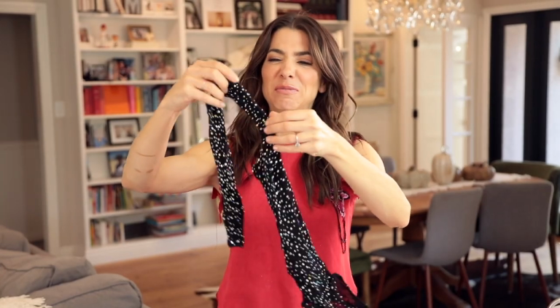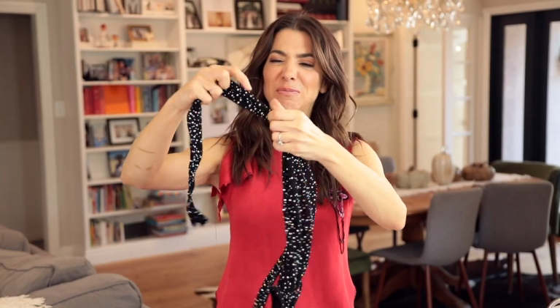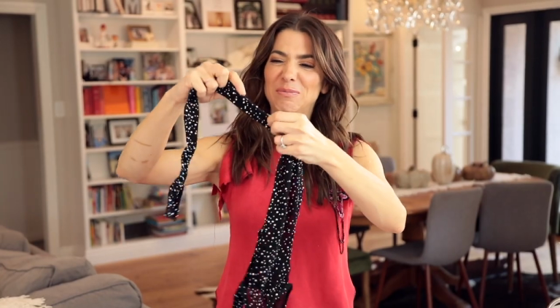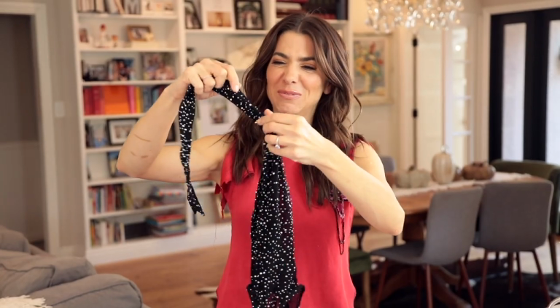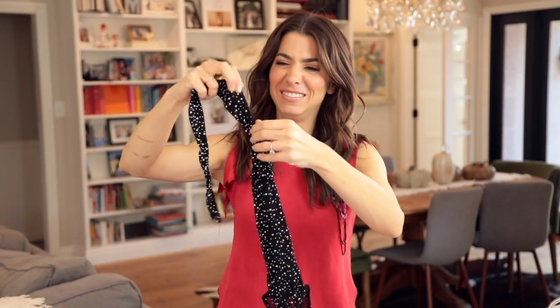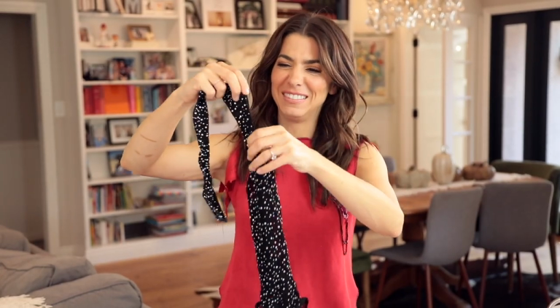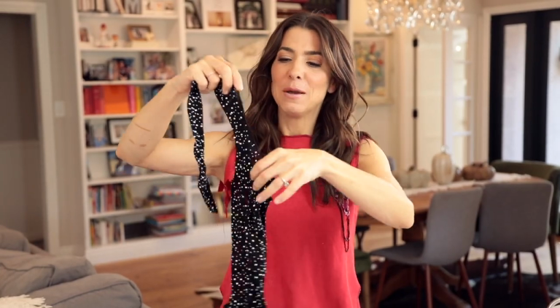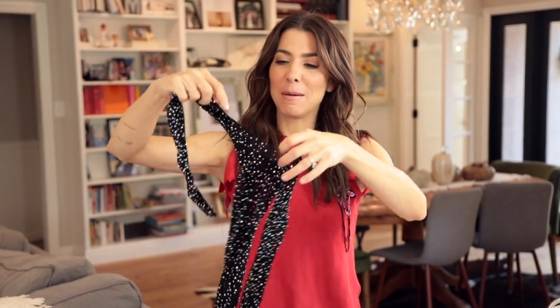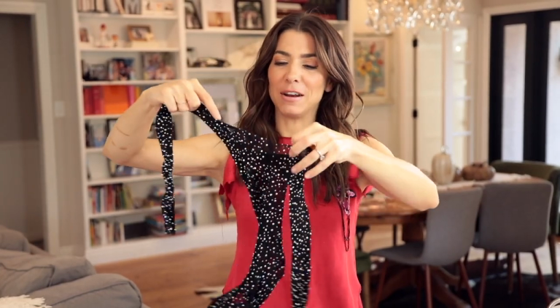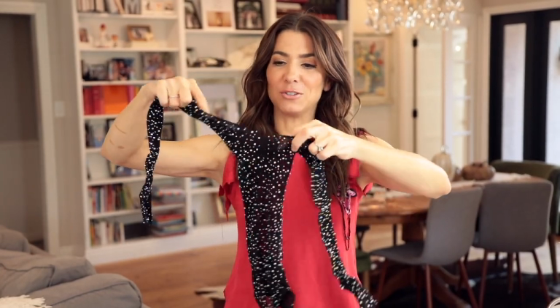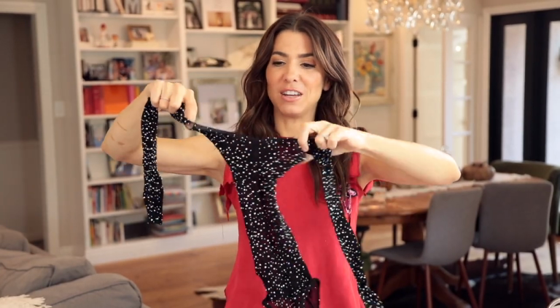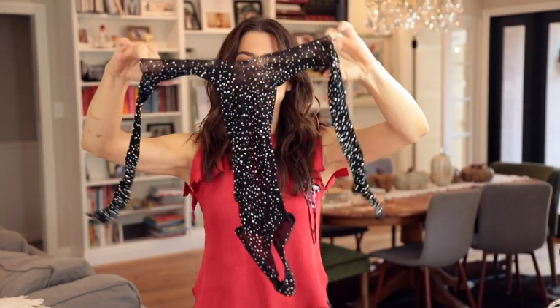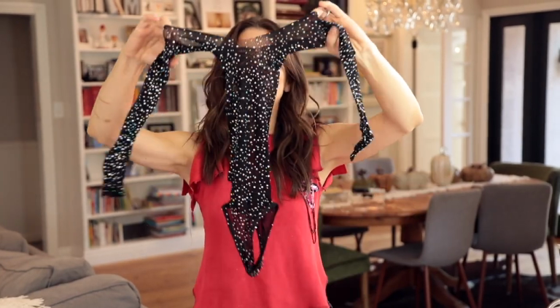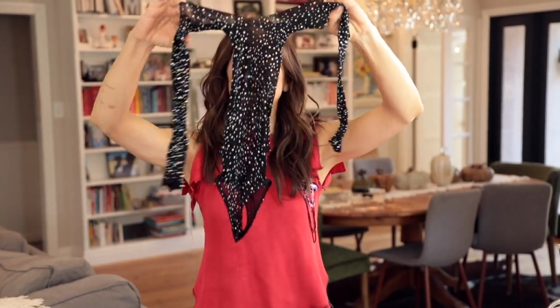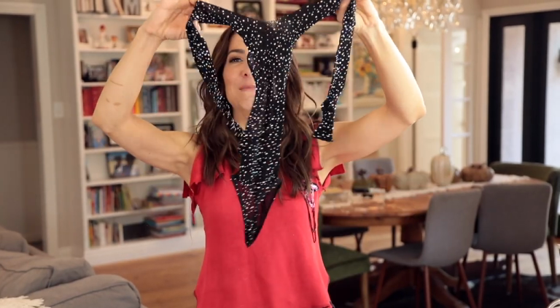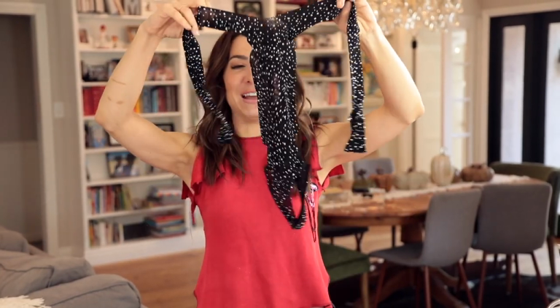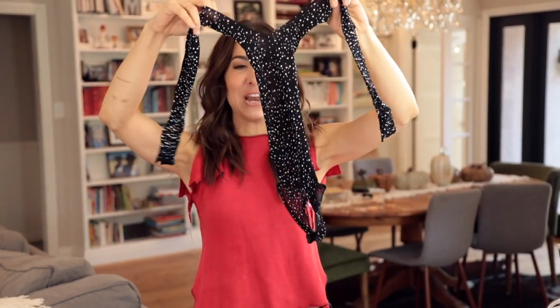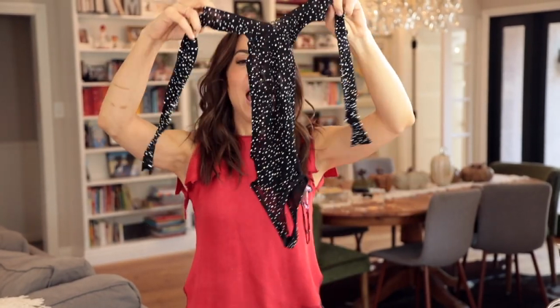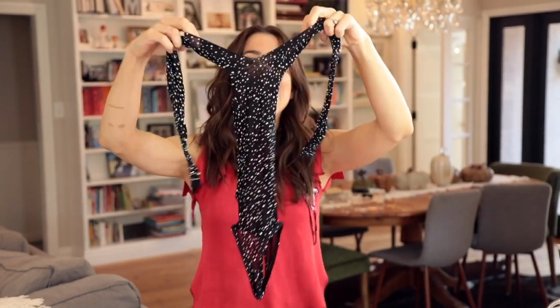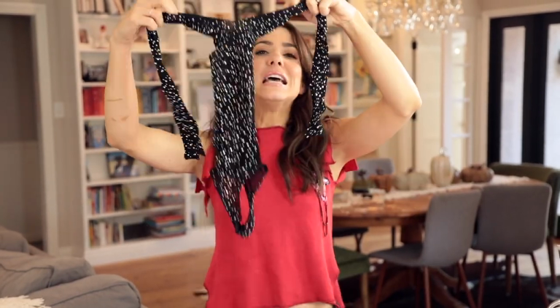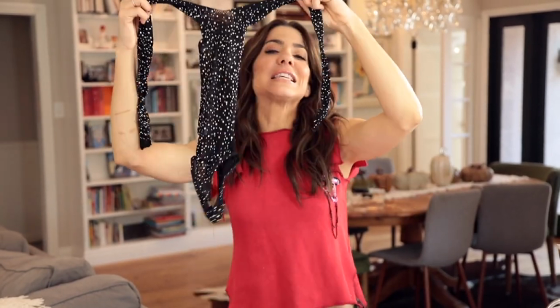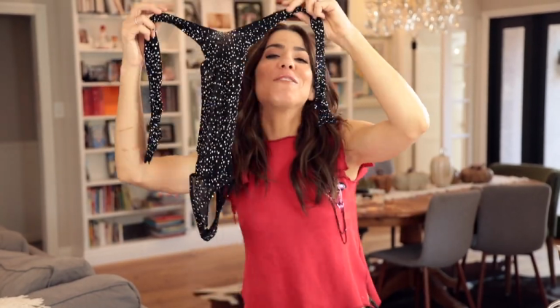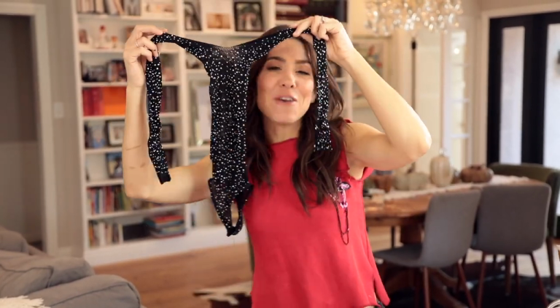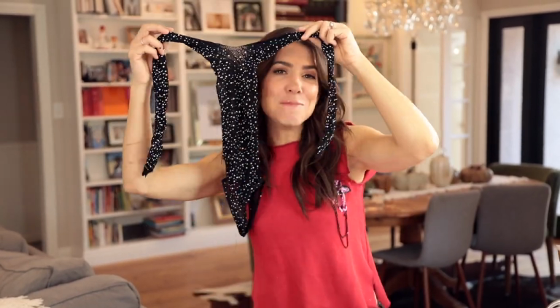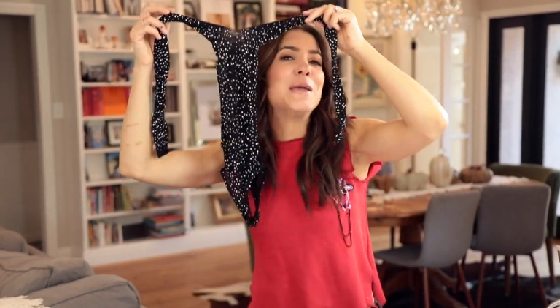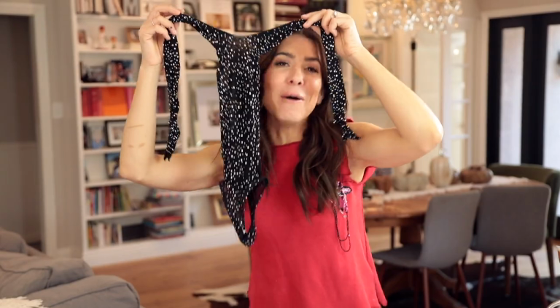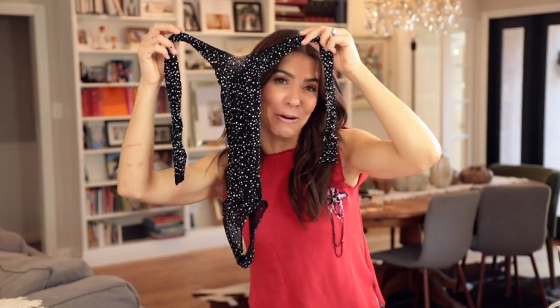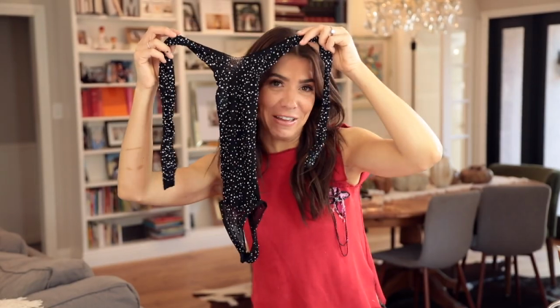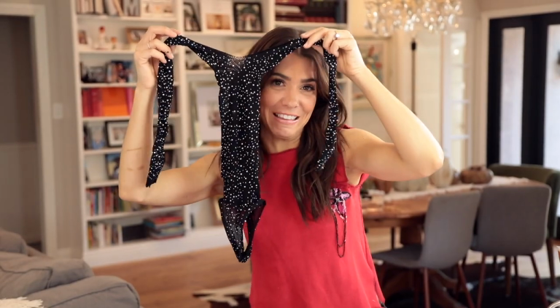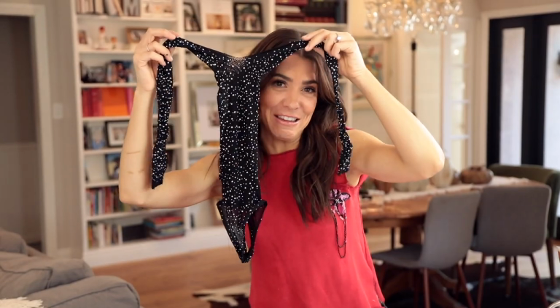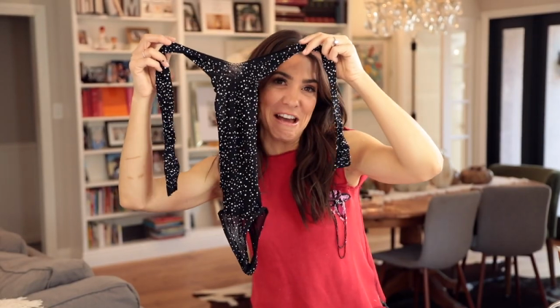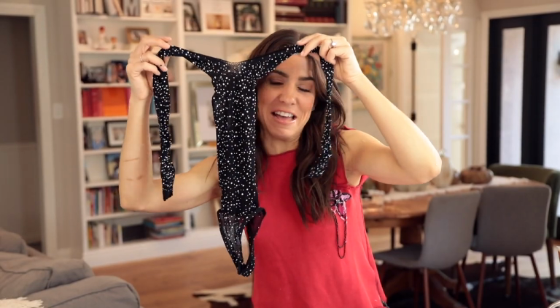Does your body go in that? My body goes in it. I'm too mad. It's gonna fit me perfectly, you guys.